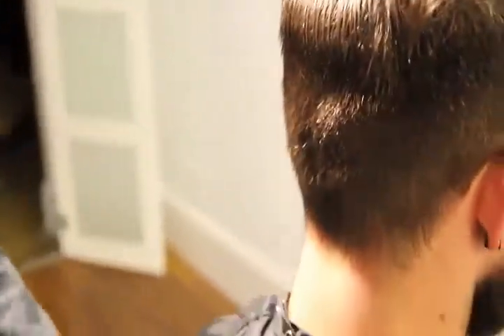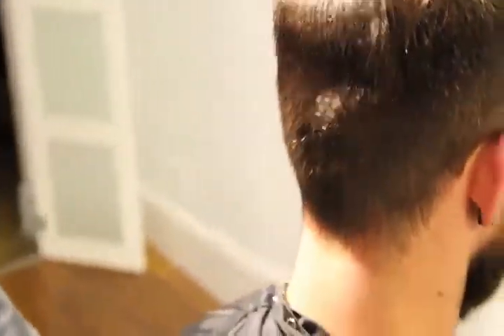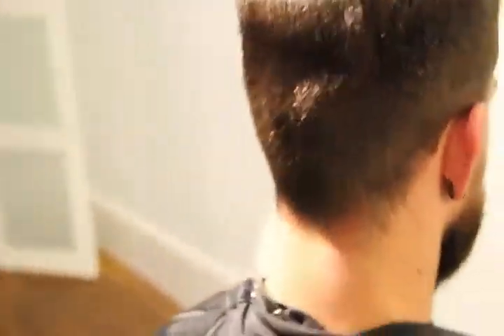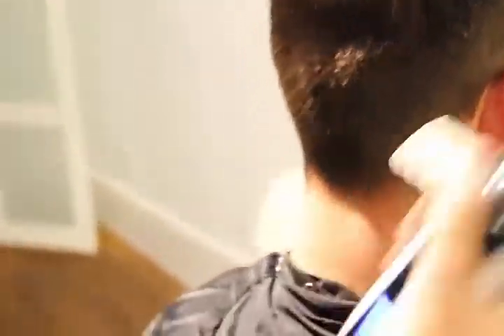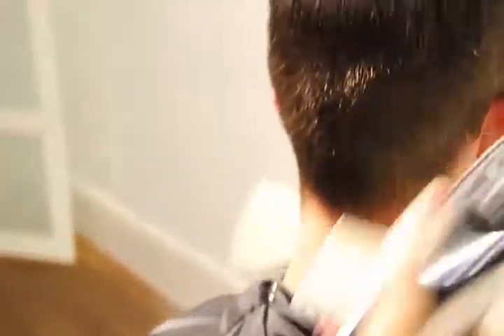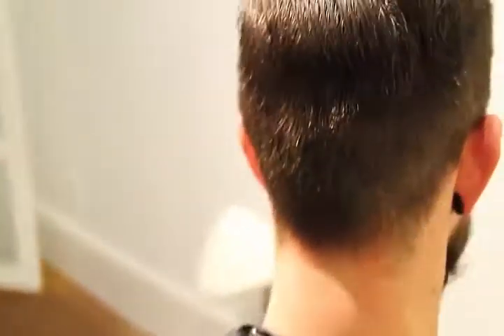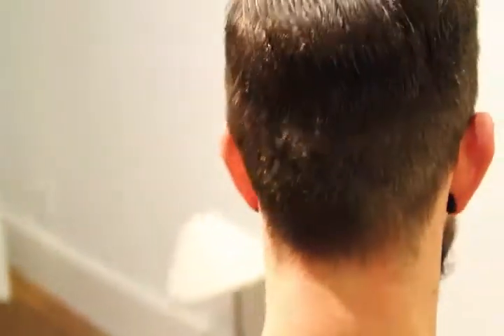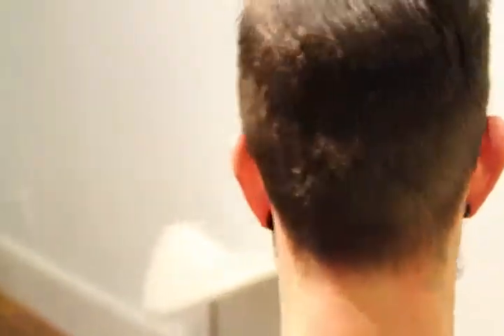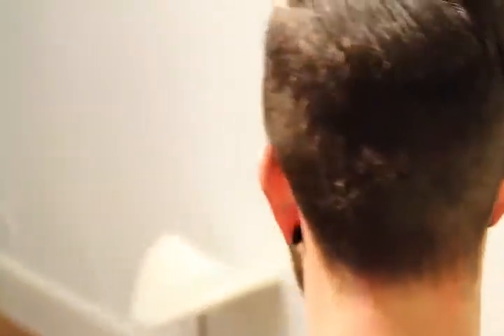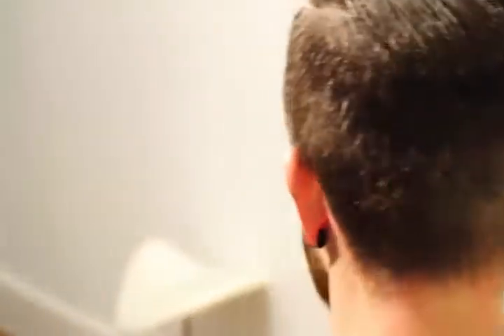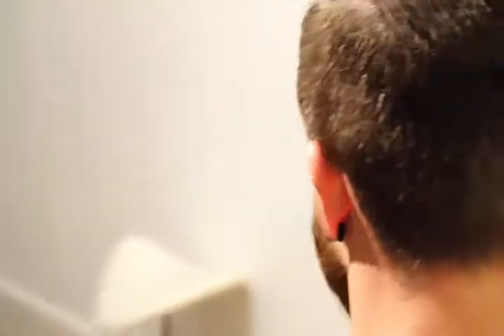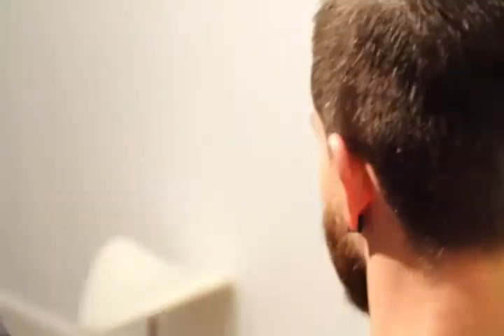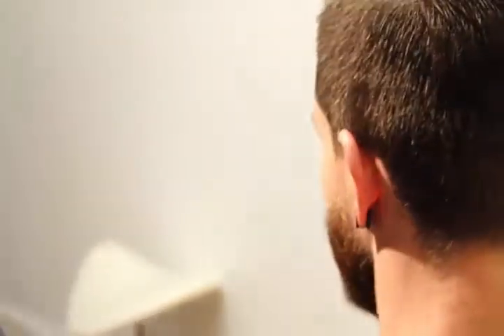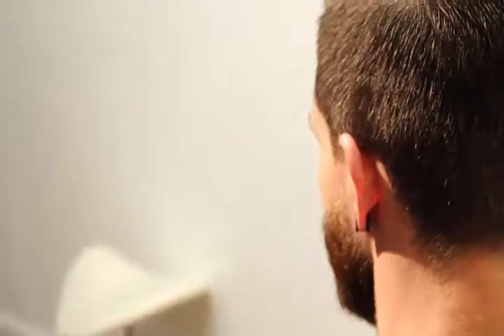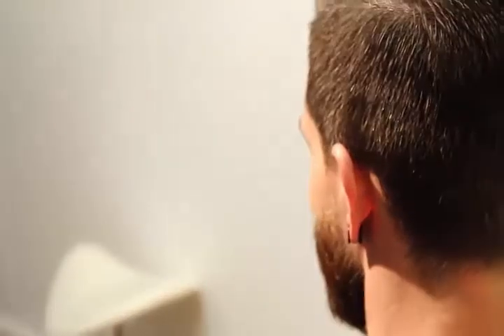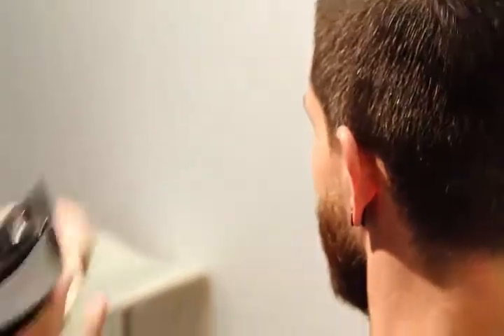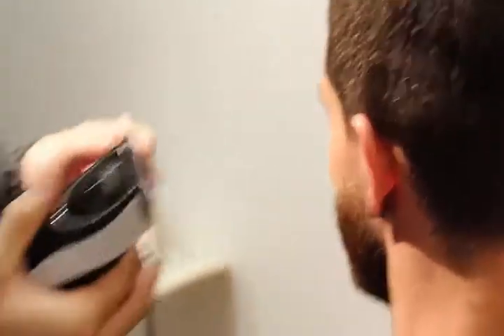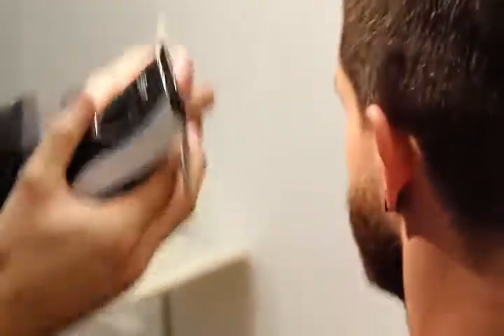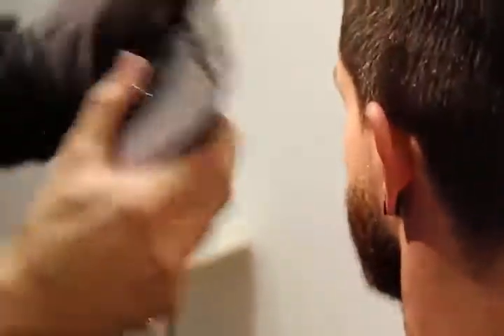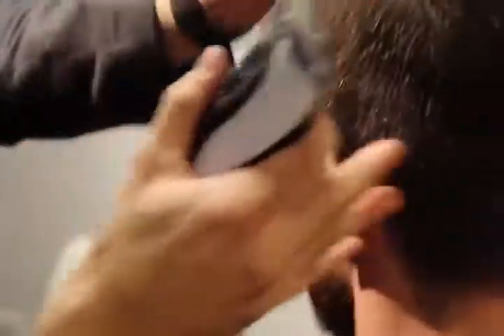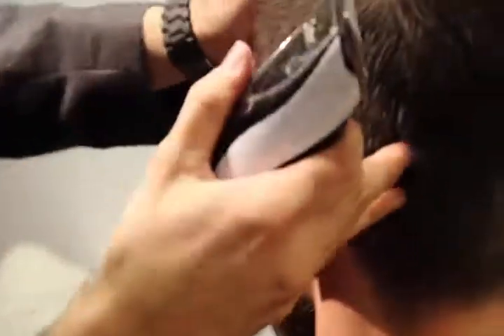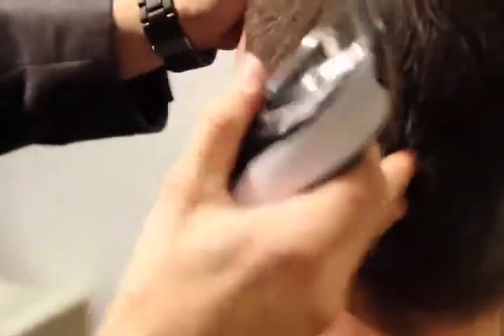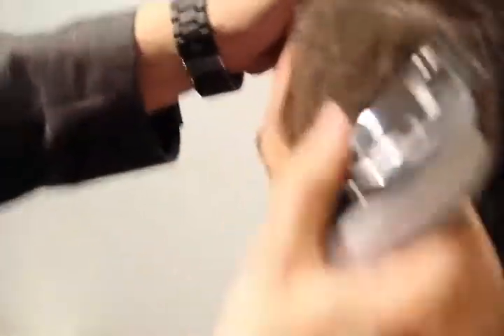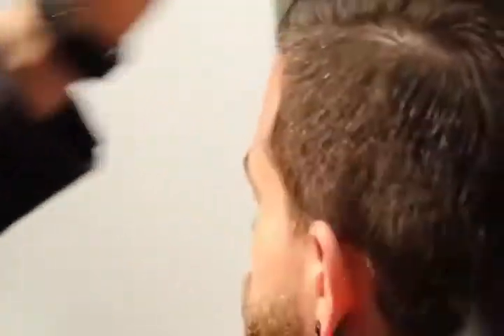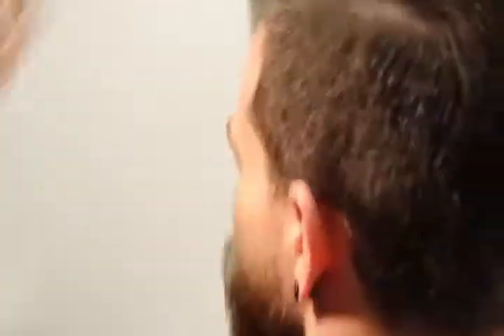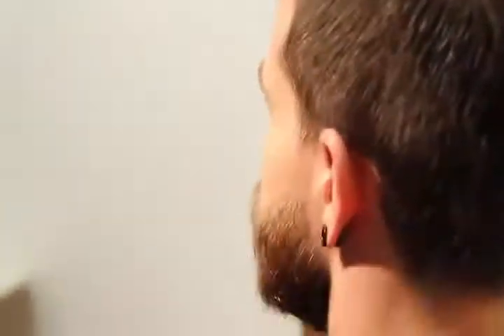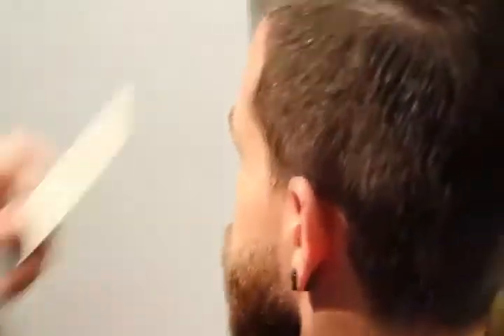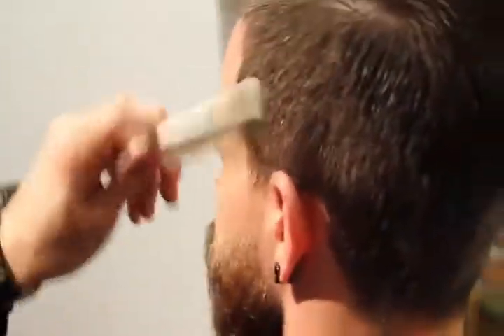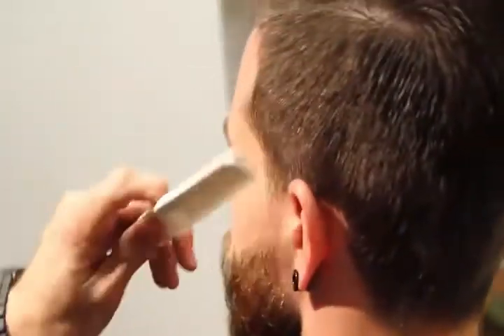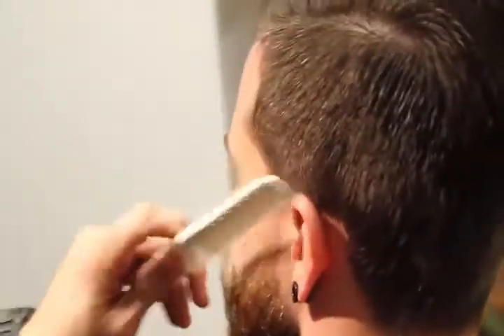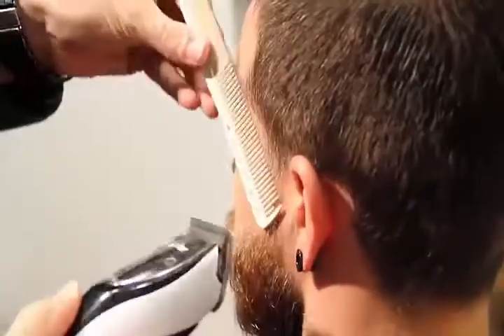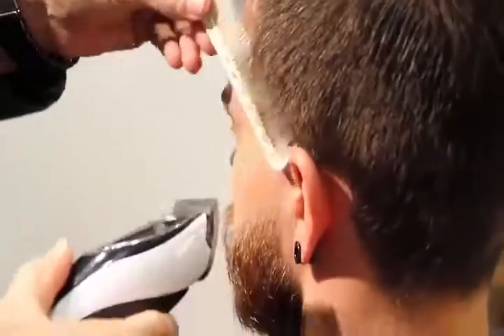Alright, so now we've got that side nice and clean. Now we're going to work the temple area here.